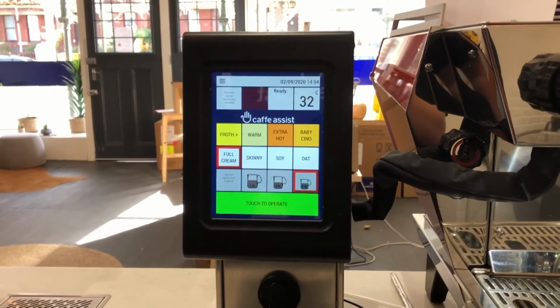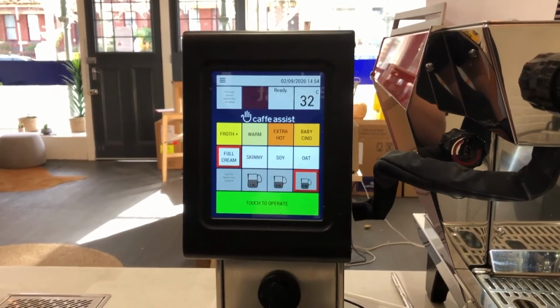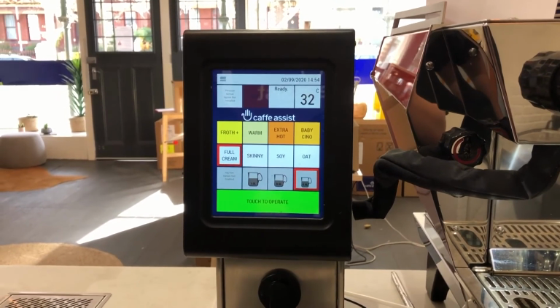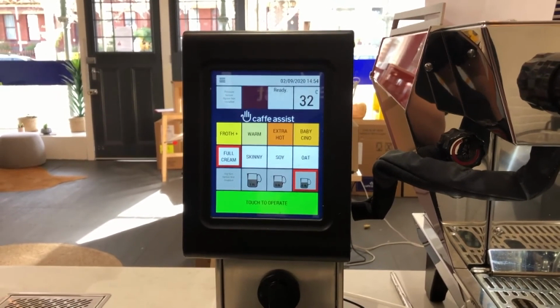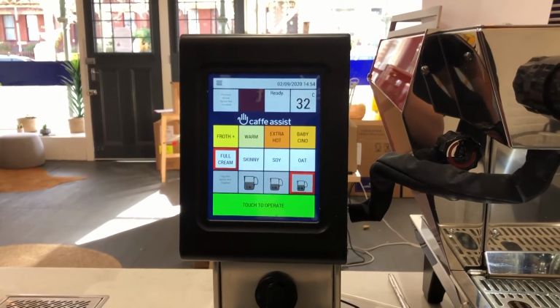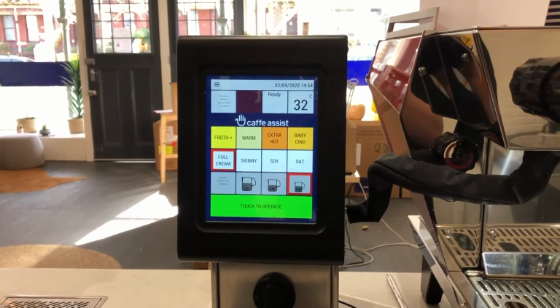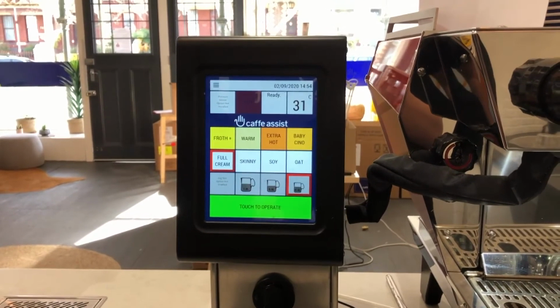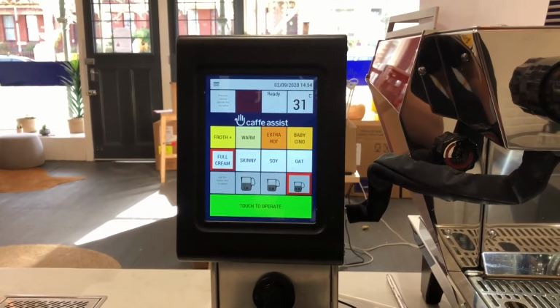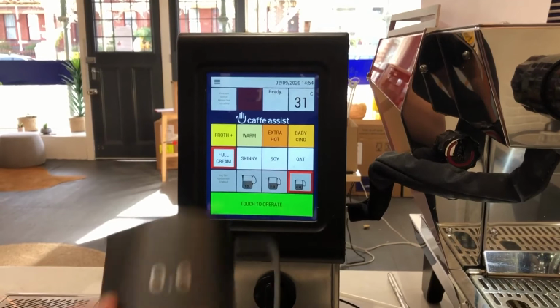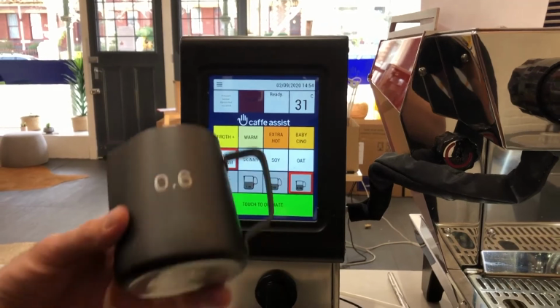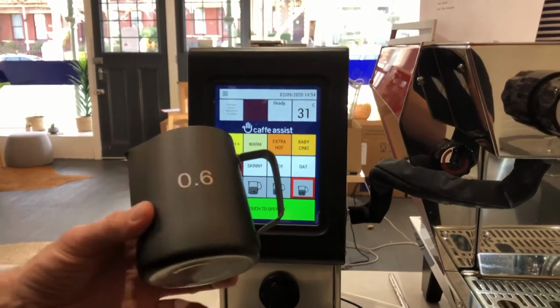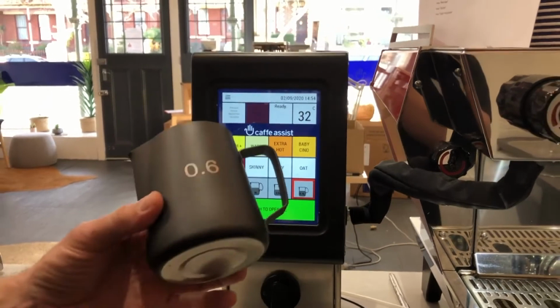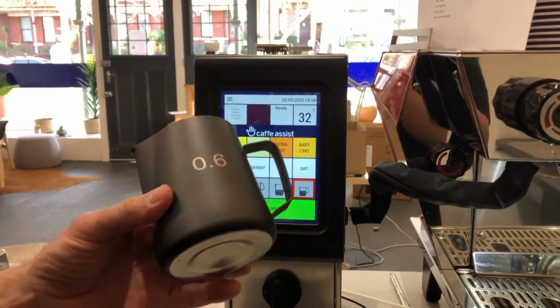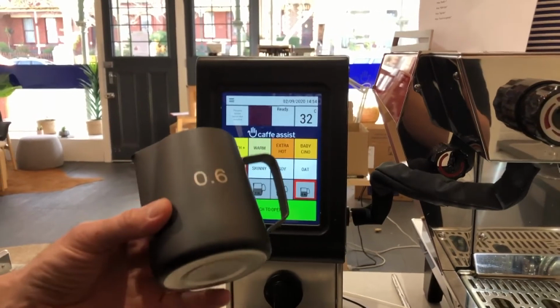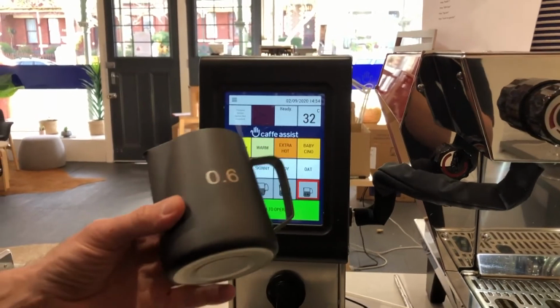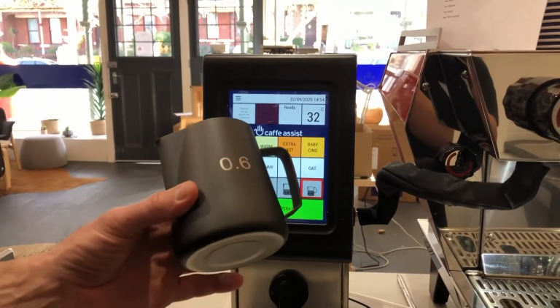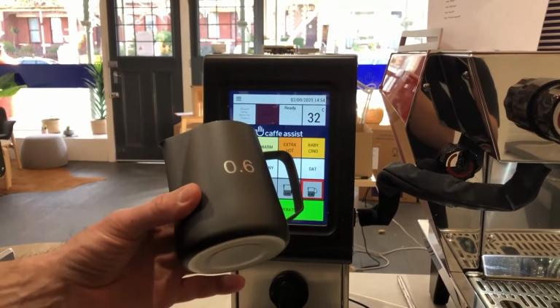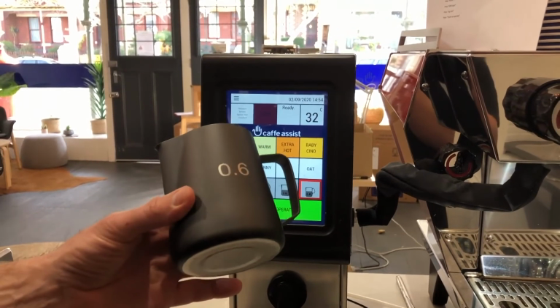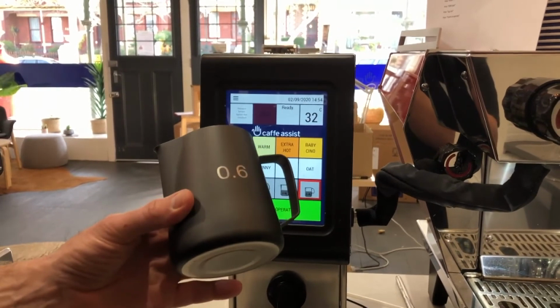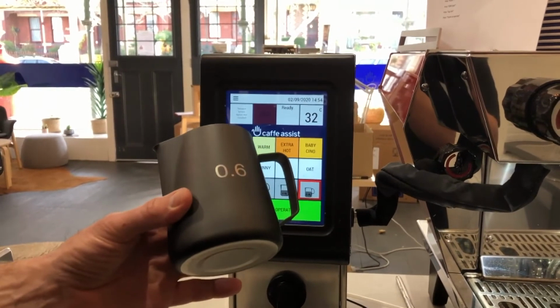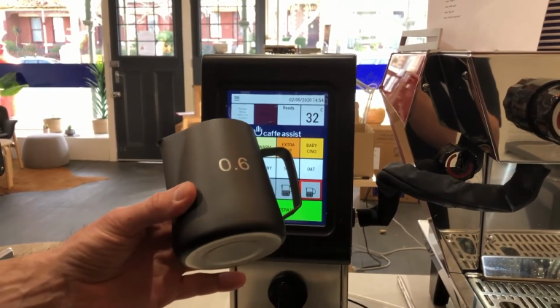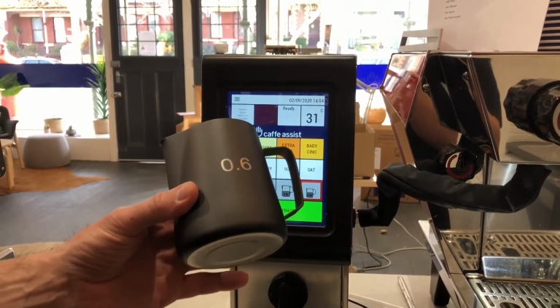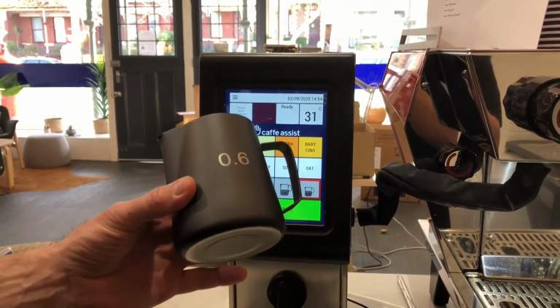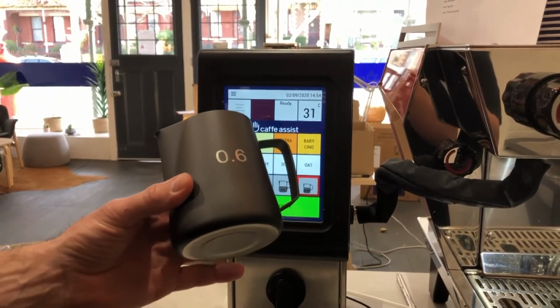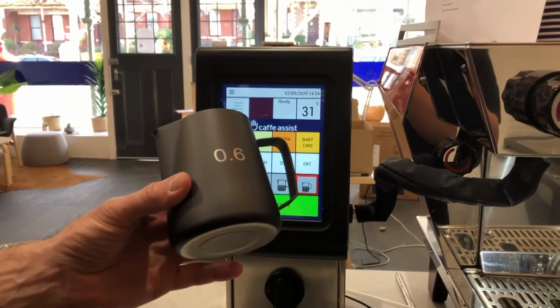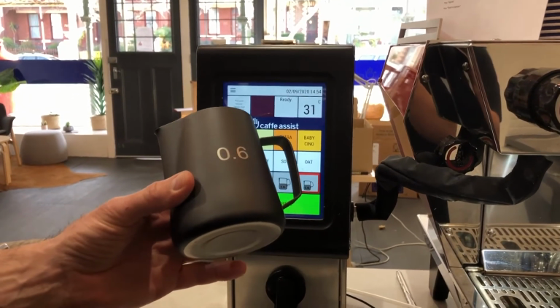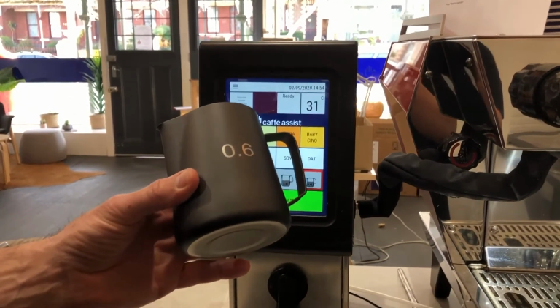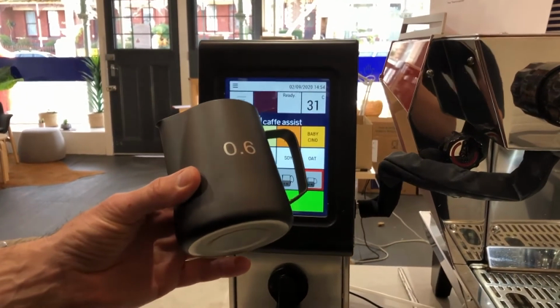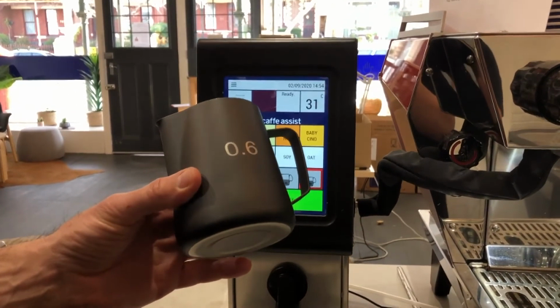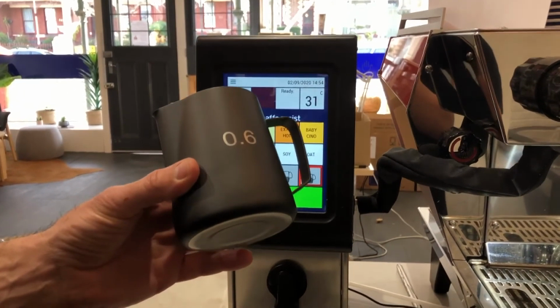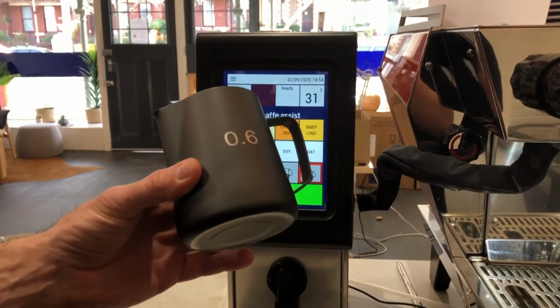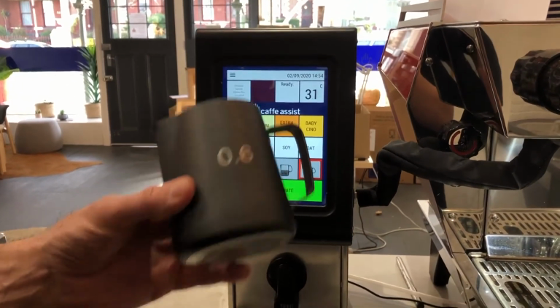So to start, step one: simply place an empty jug, 0.6 litre or larger, on the jug rest.